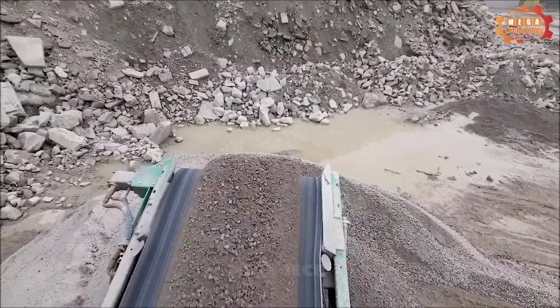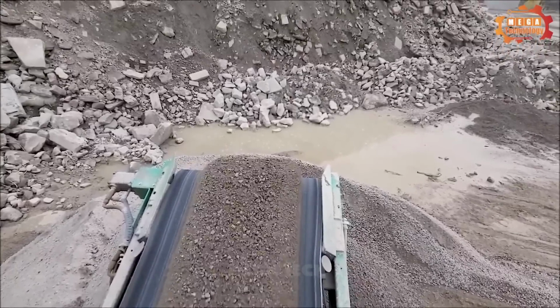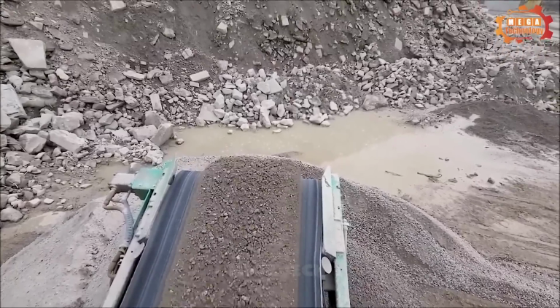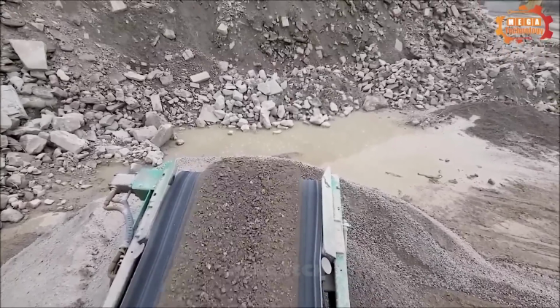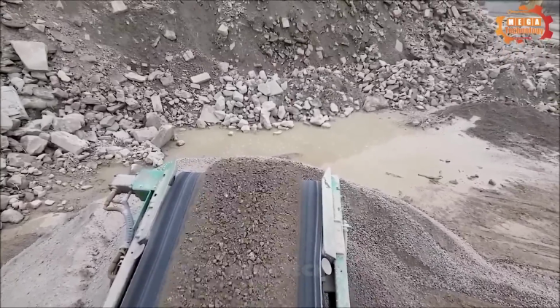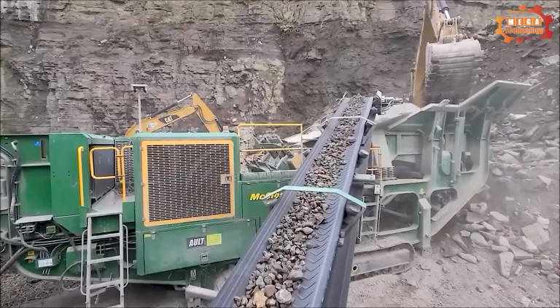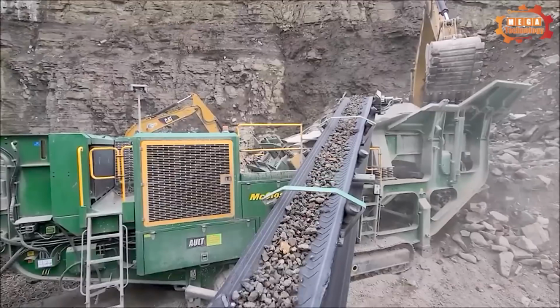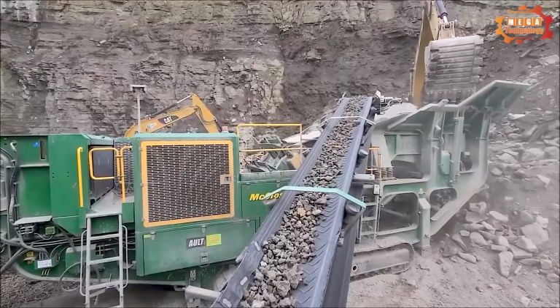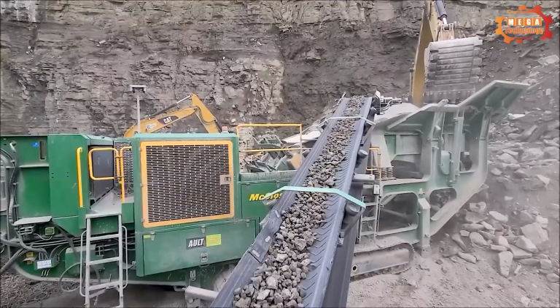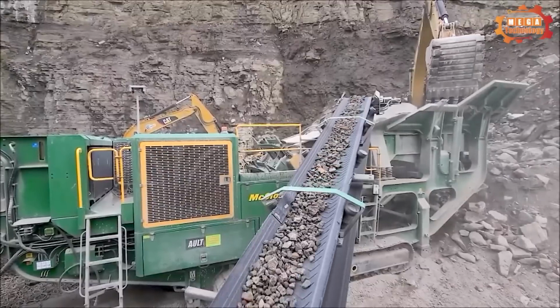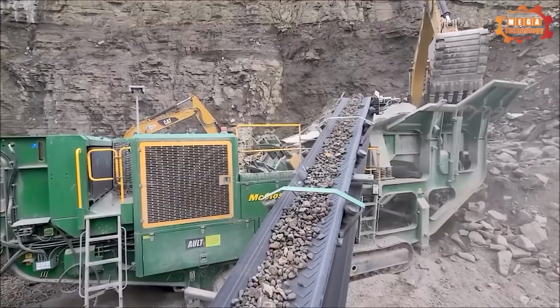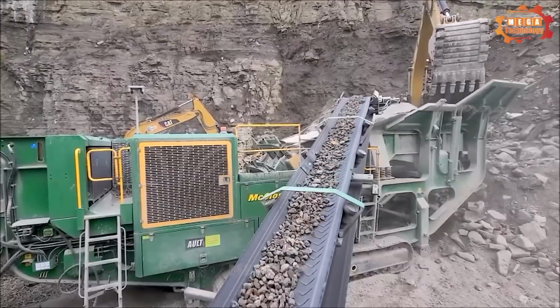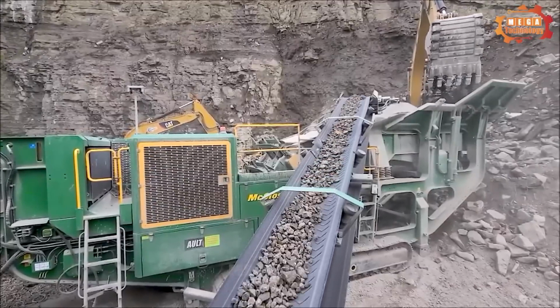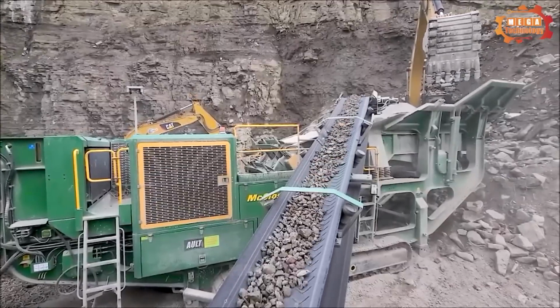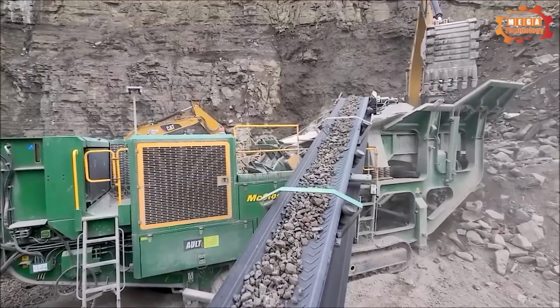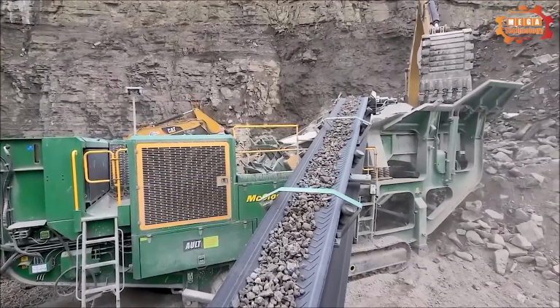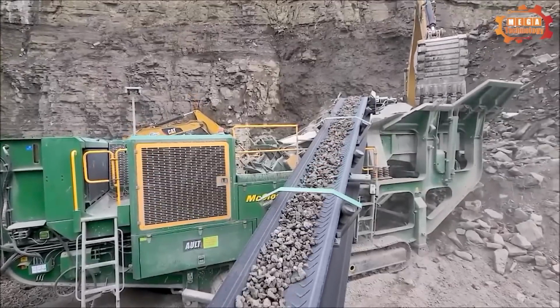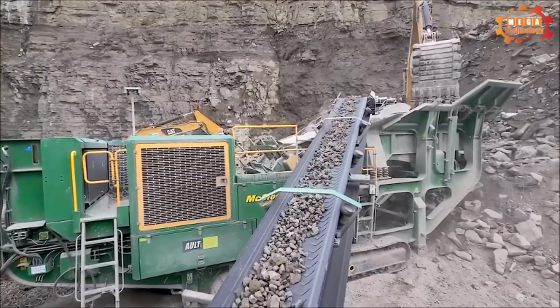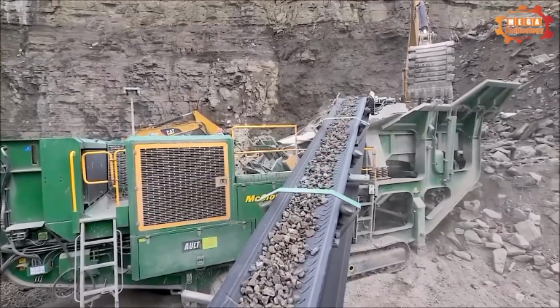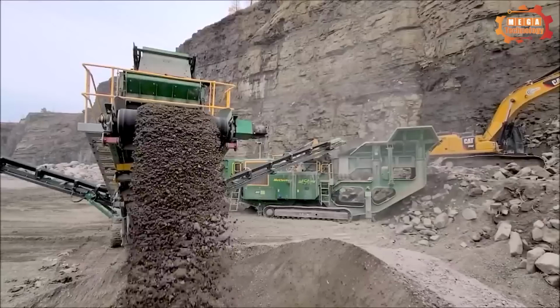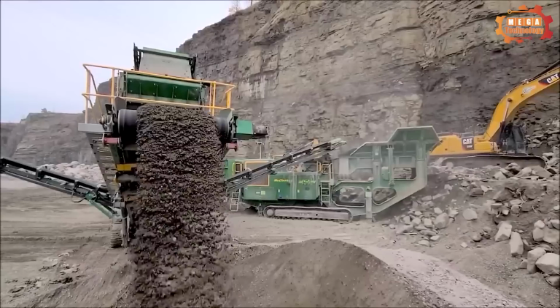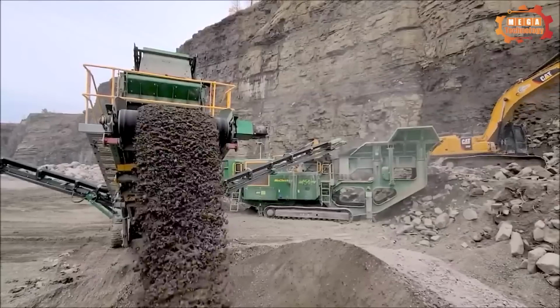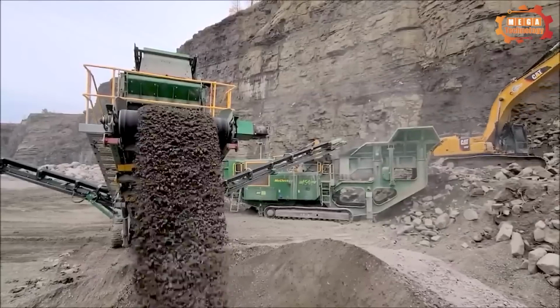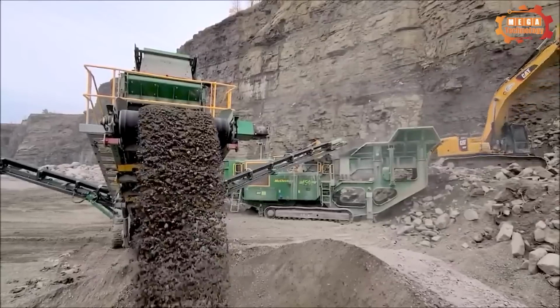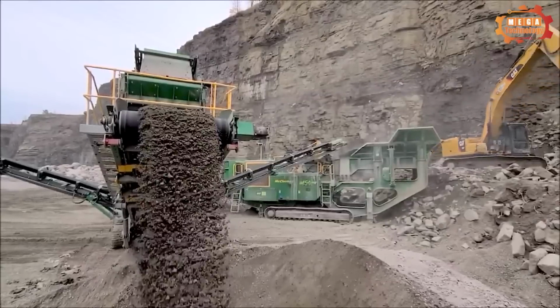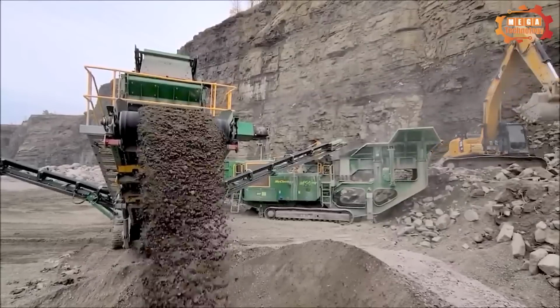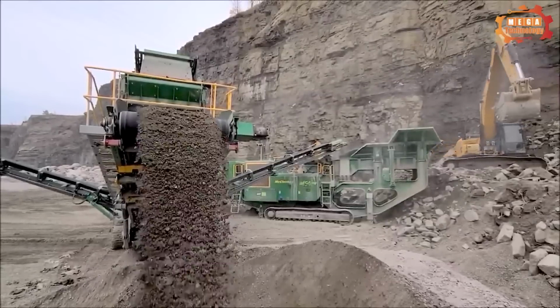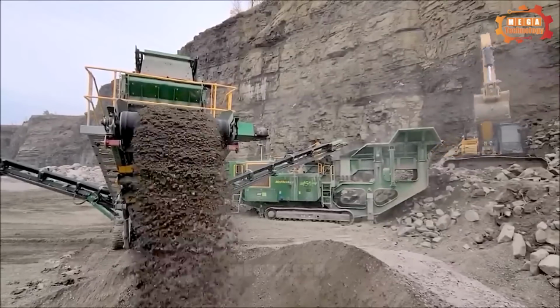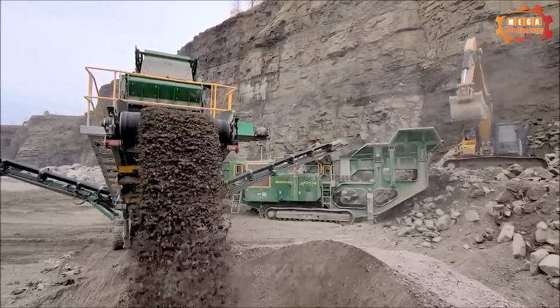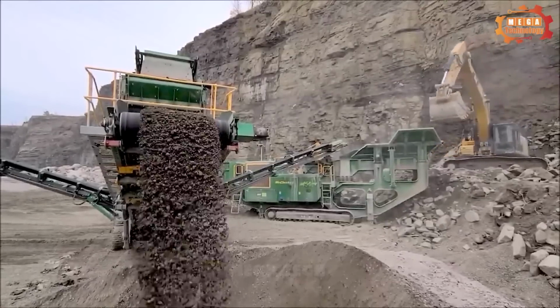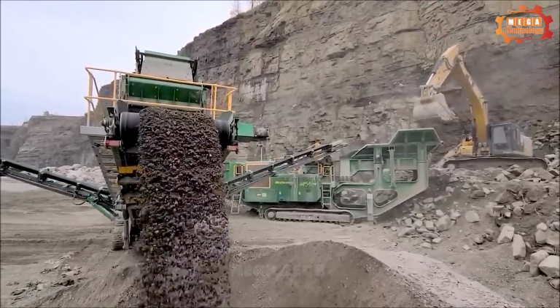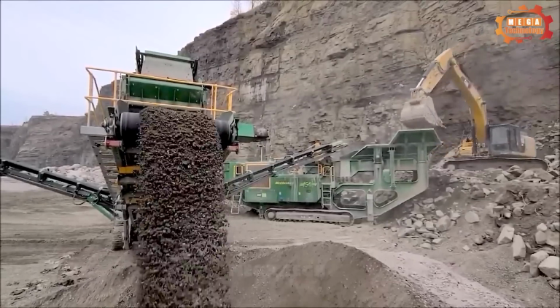The McCloskey I-54 has an outstanding ability to crush hard materials, reducing sizes from 150 down to 10 millimeters.